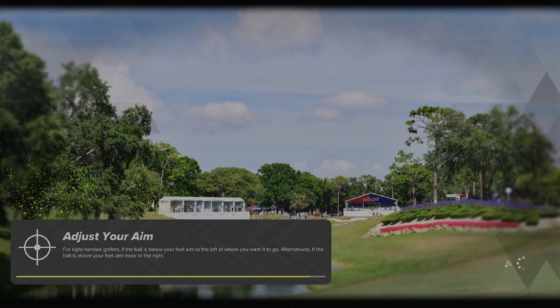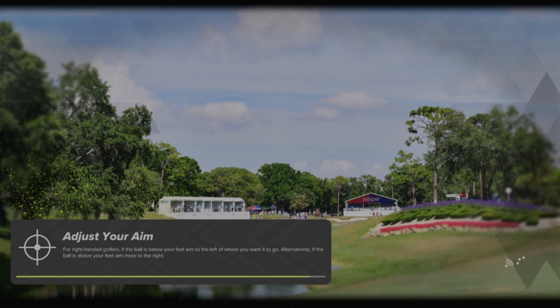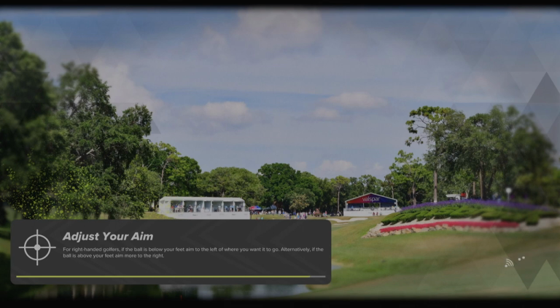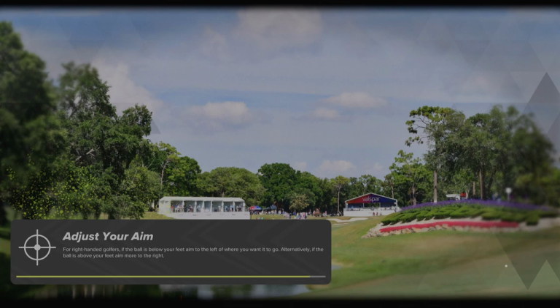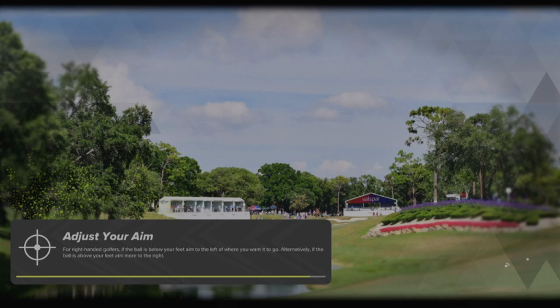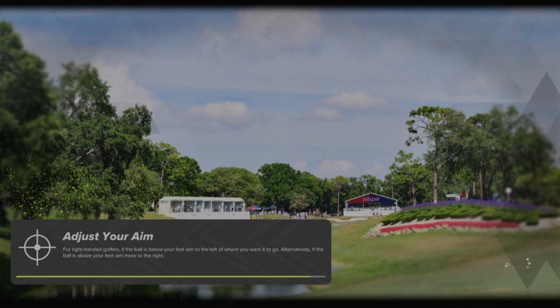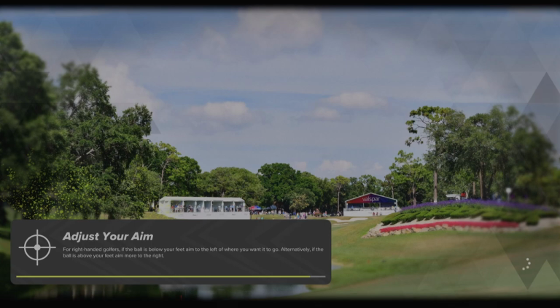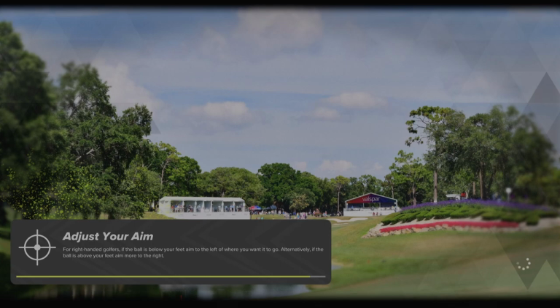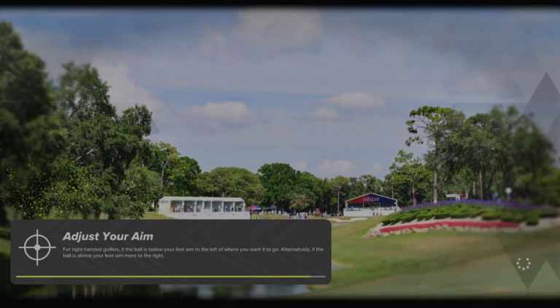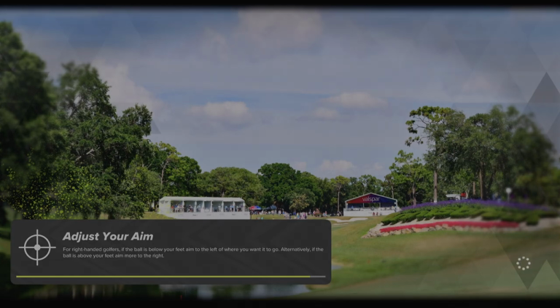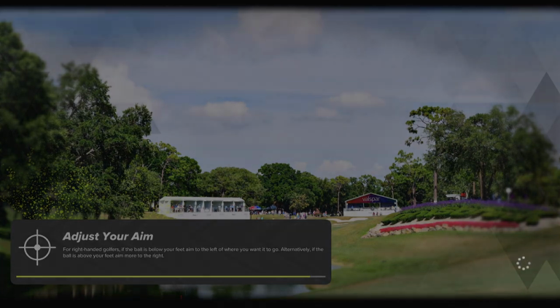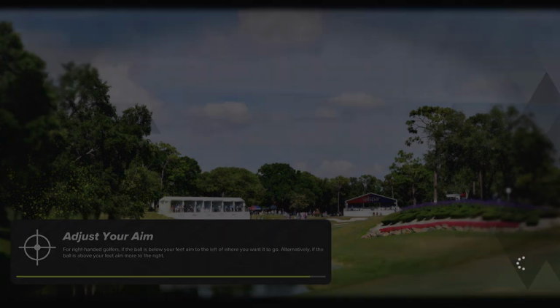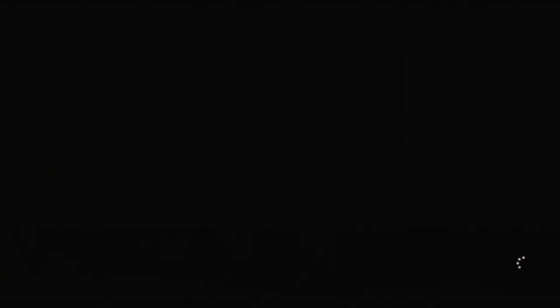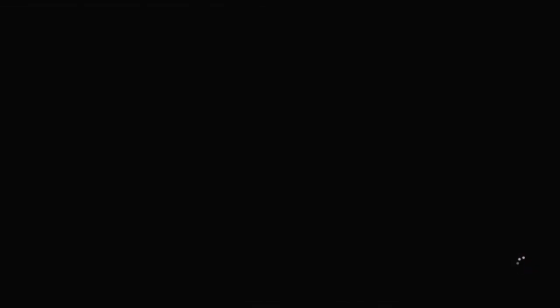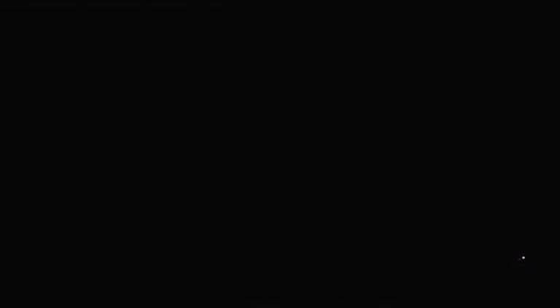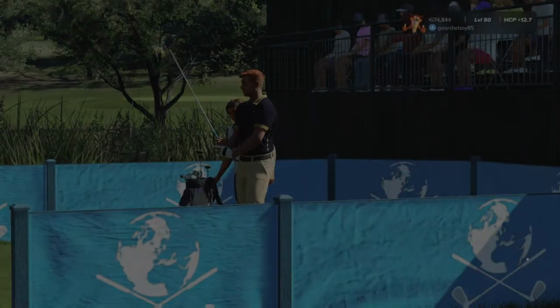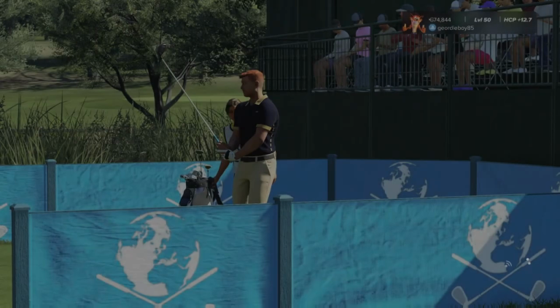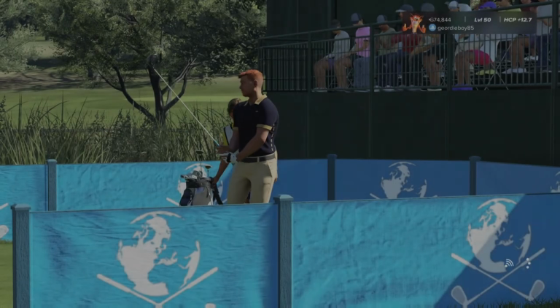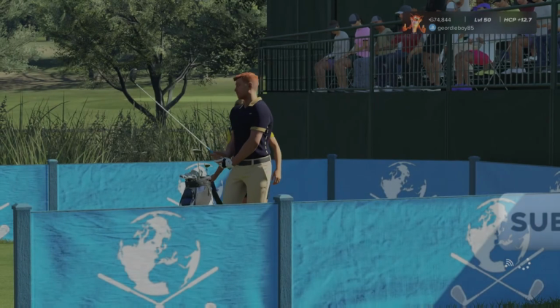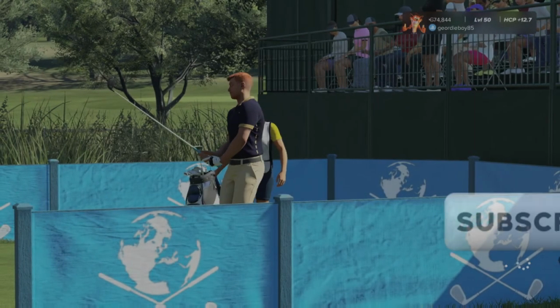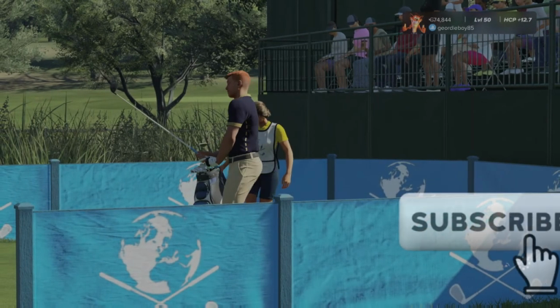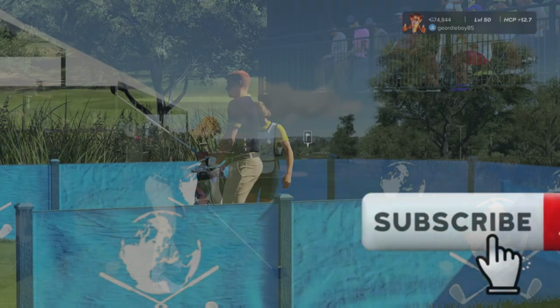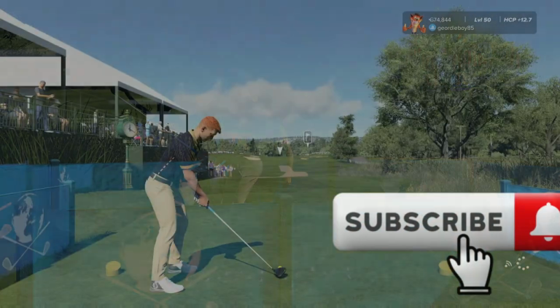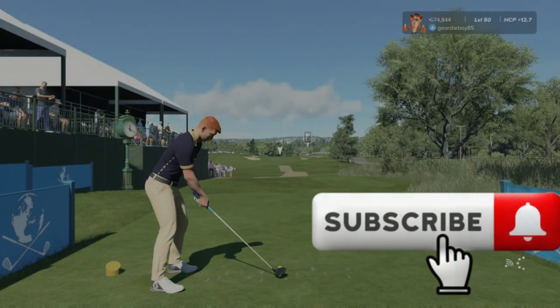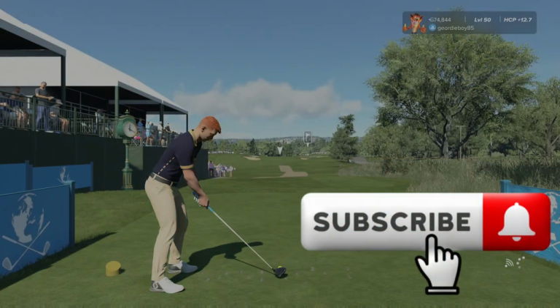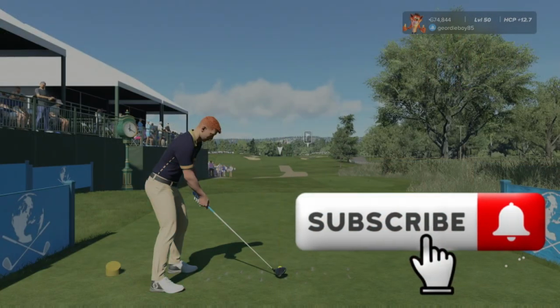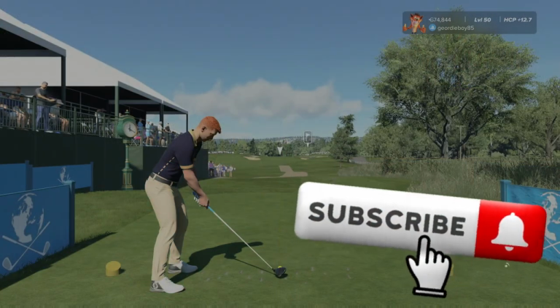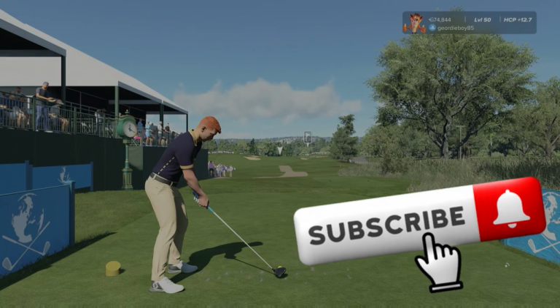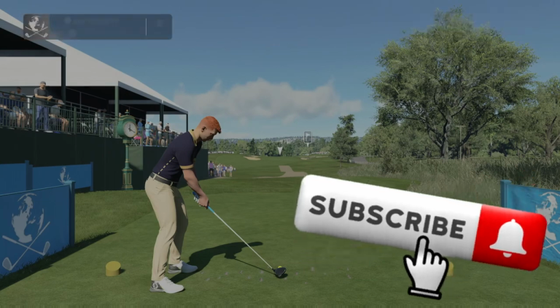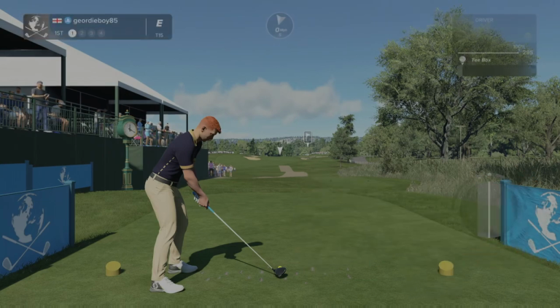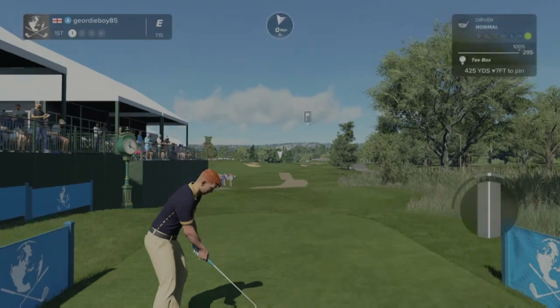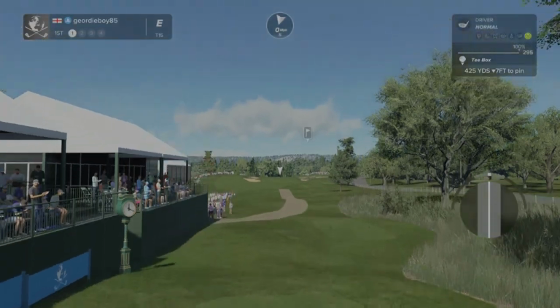Let's get into round number one and see what we can post on the scoreboard. There's a couple of decent scores in the society this week — Mike and Brendan, 25 and 24 under respectively.